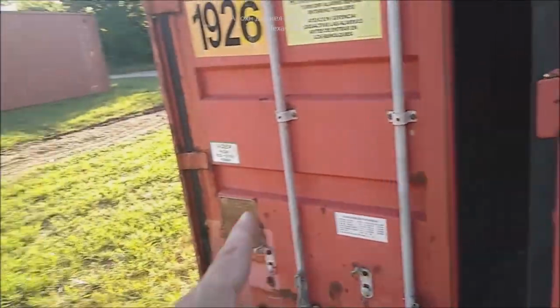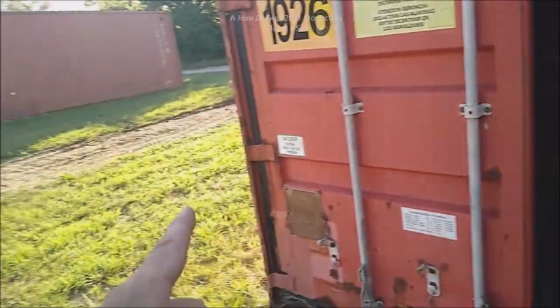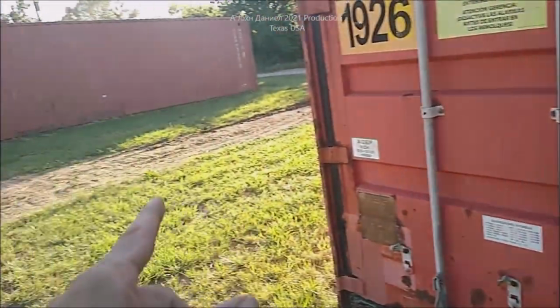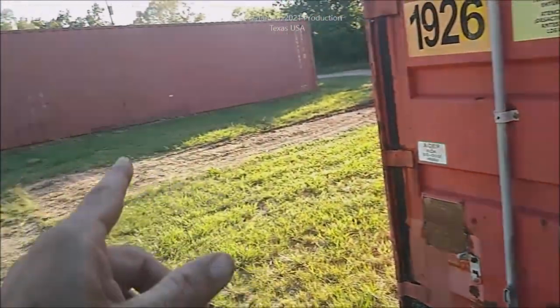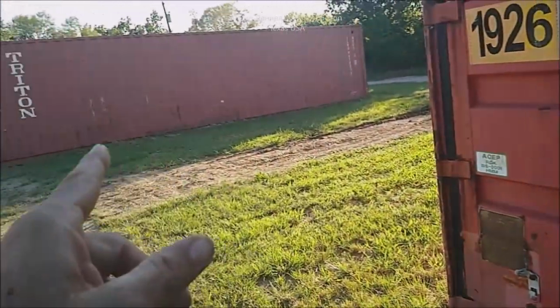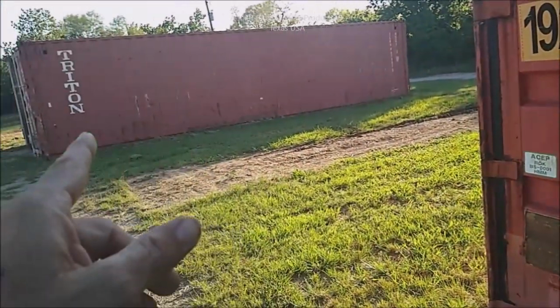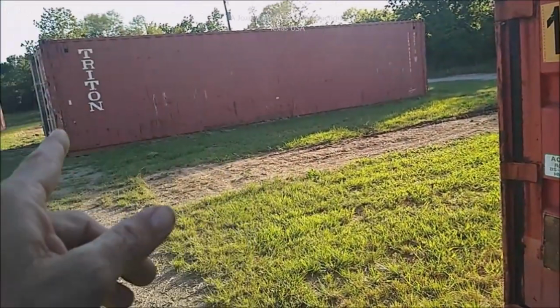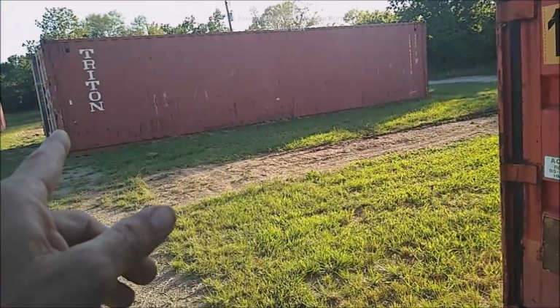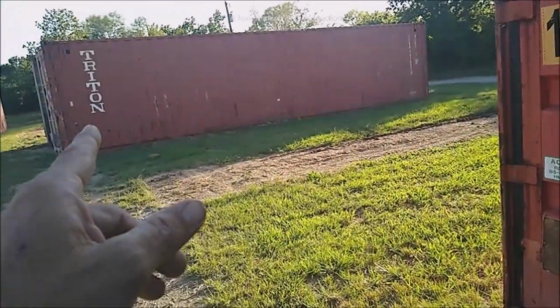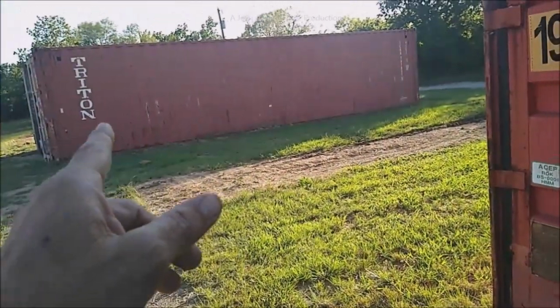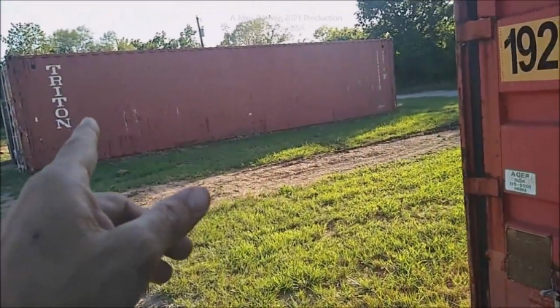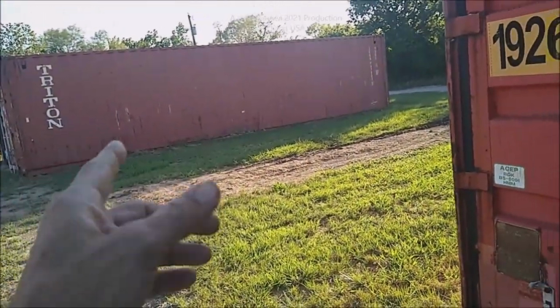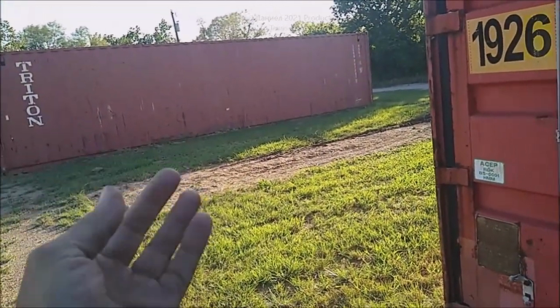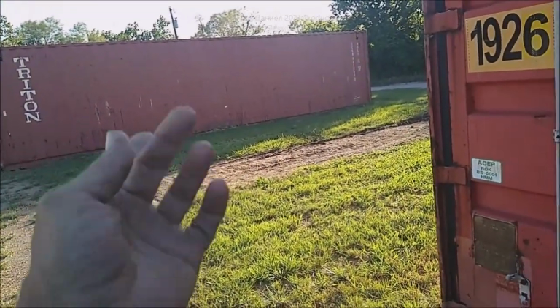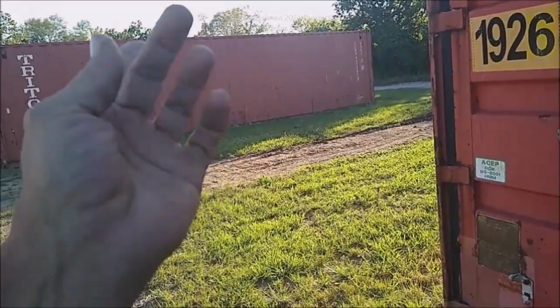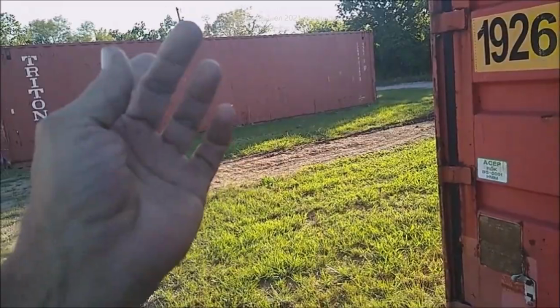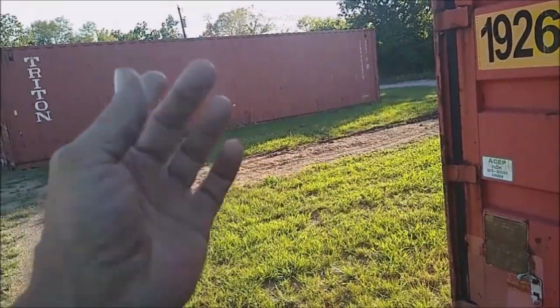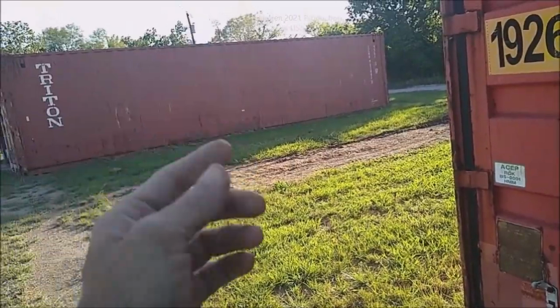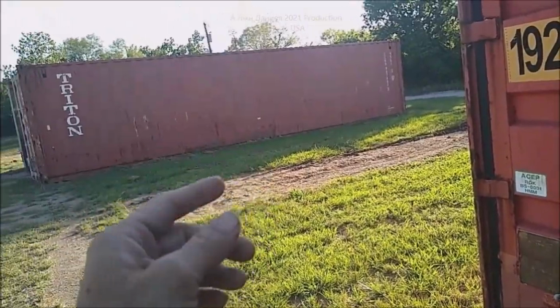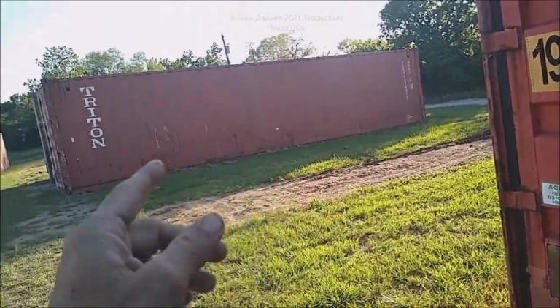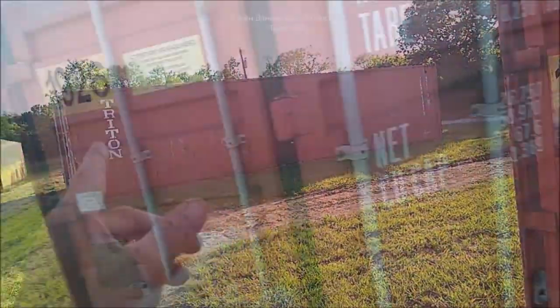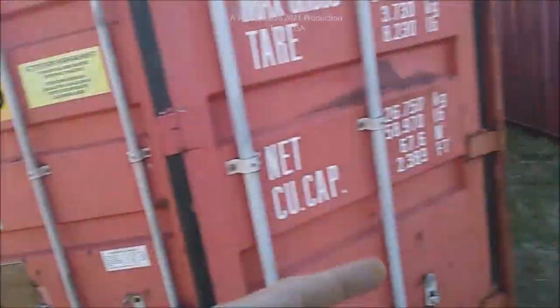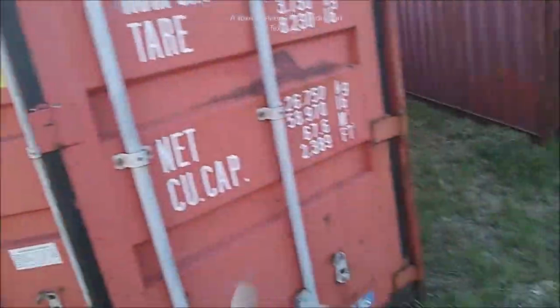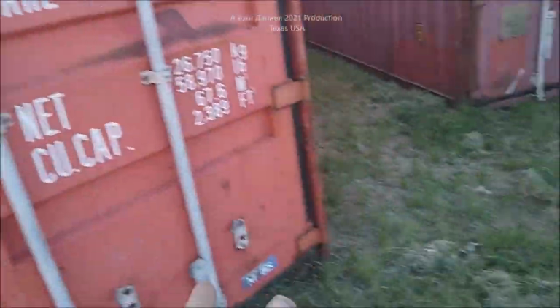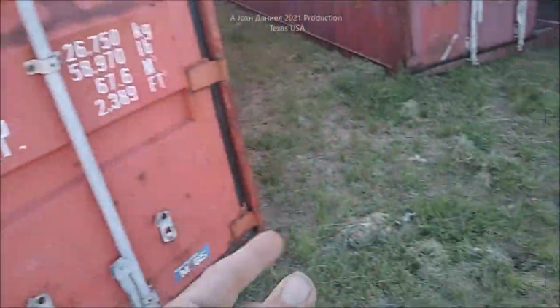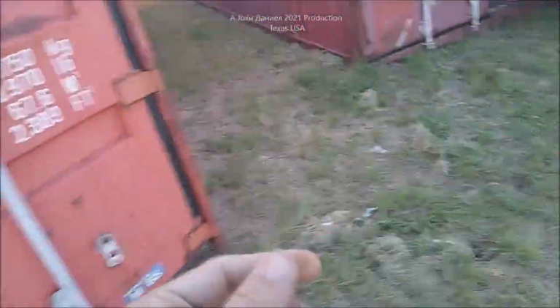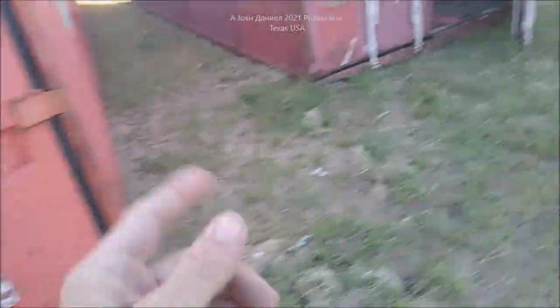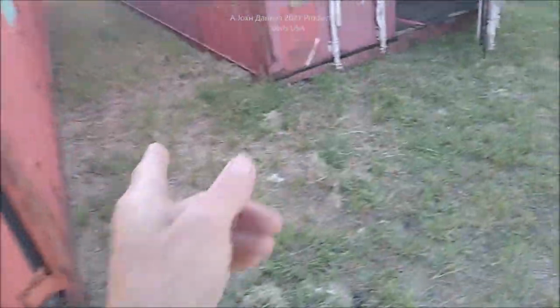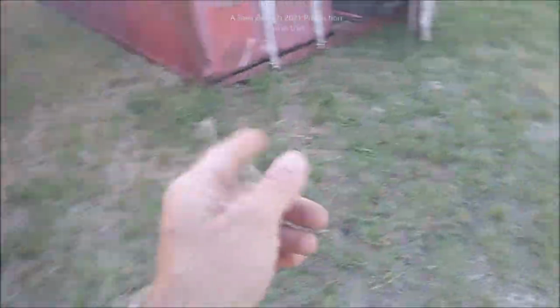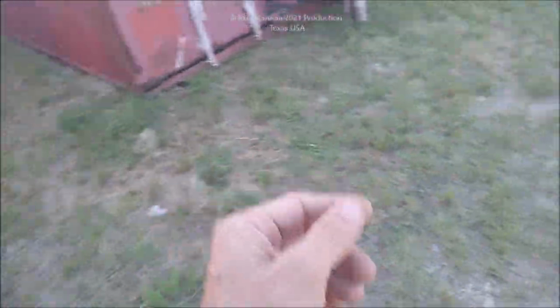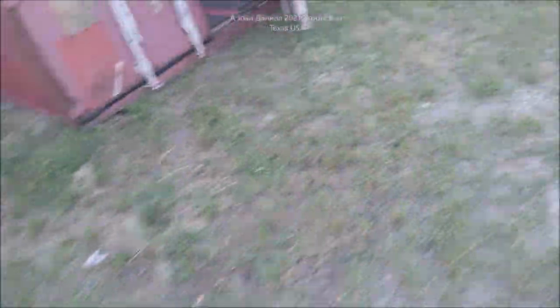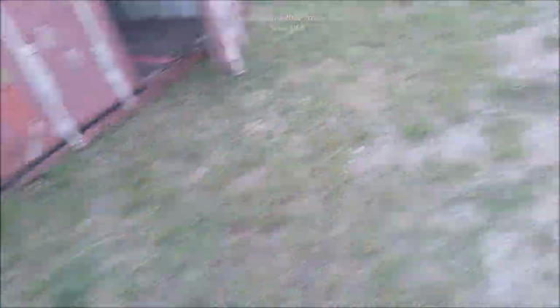There's a shortage of these containers right now so they're jacking the prices up a whole lot. Let's get over here and look at the alternative.